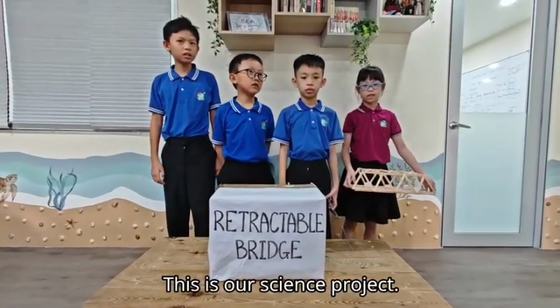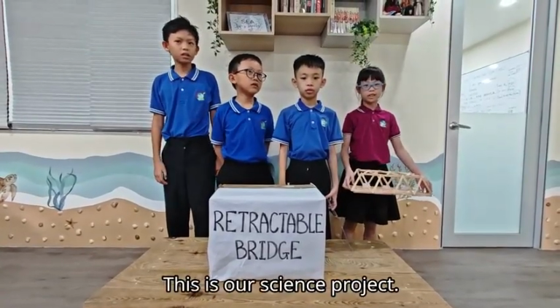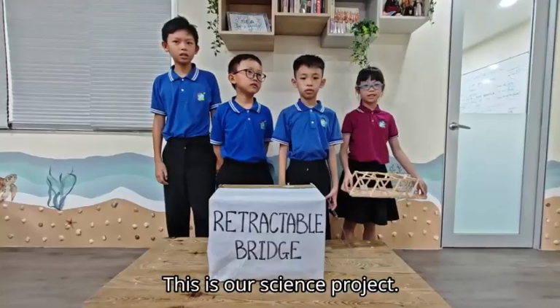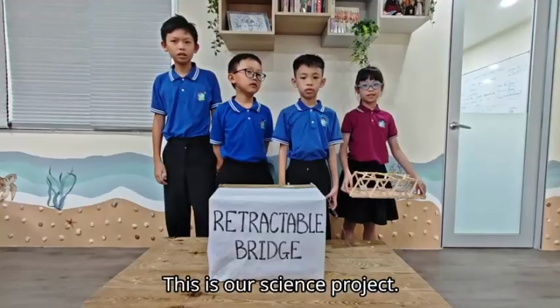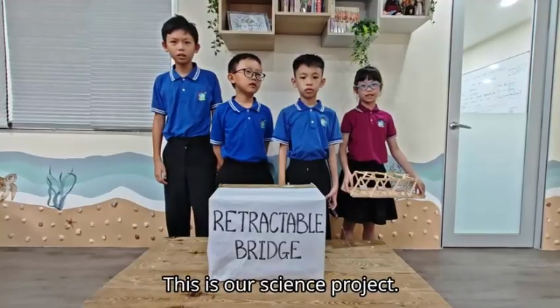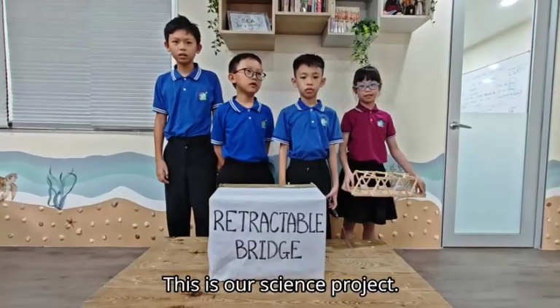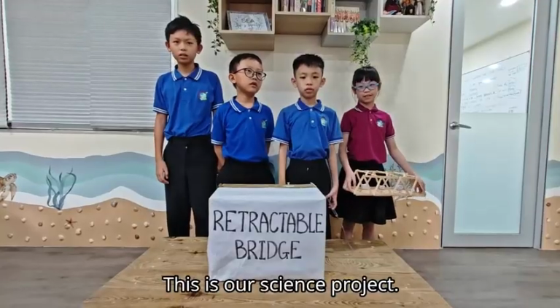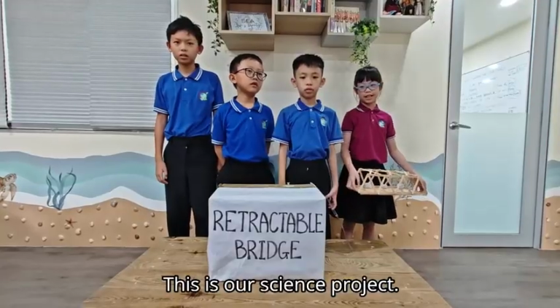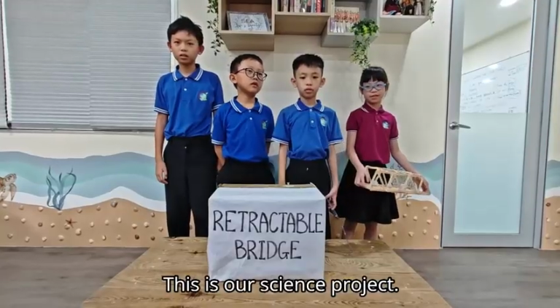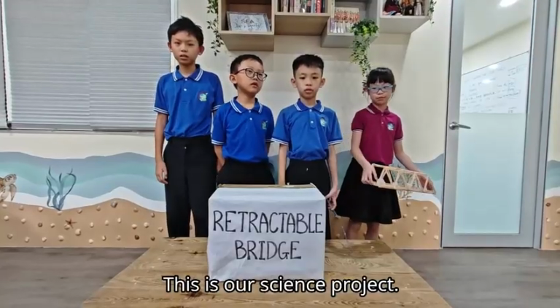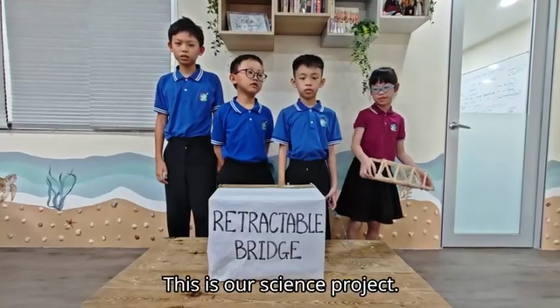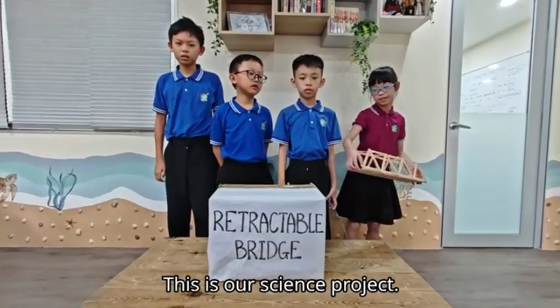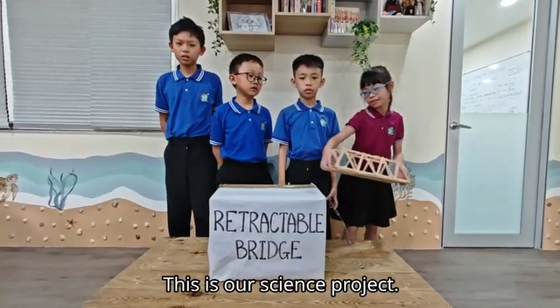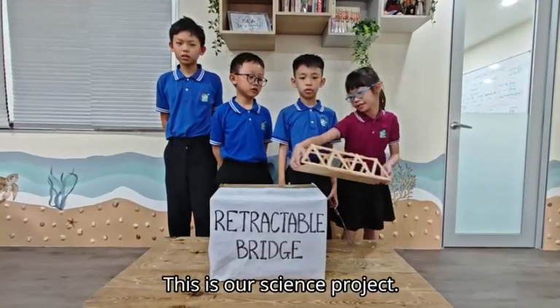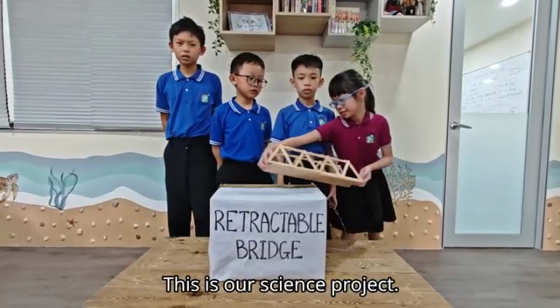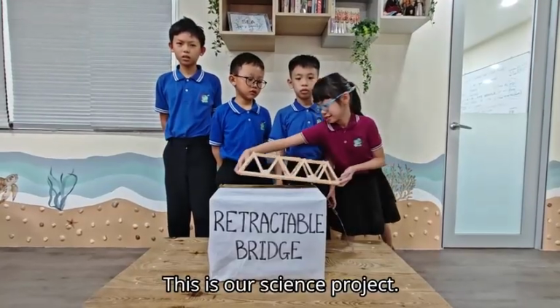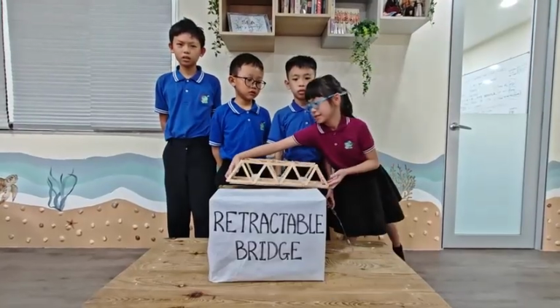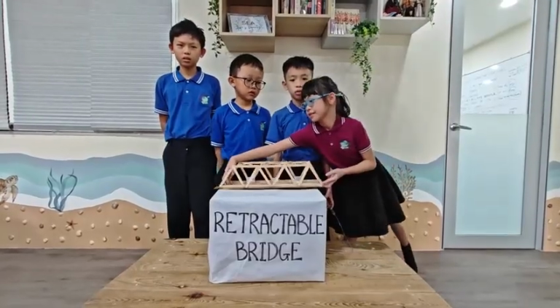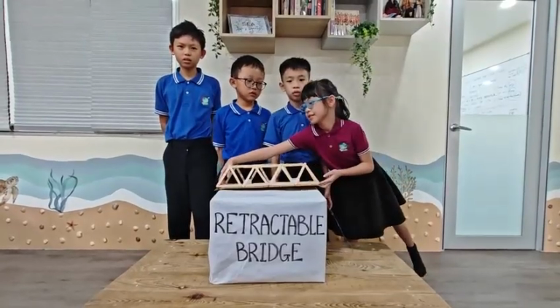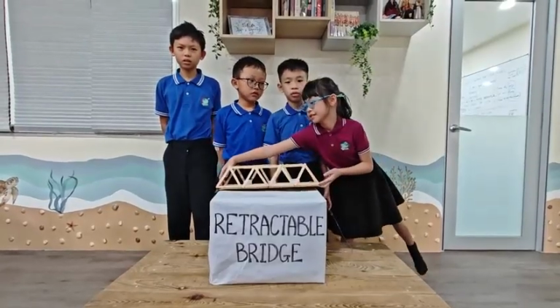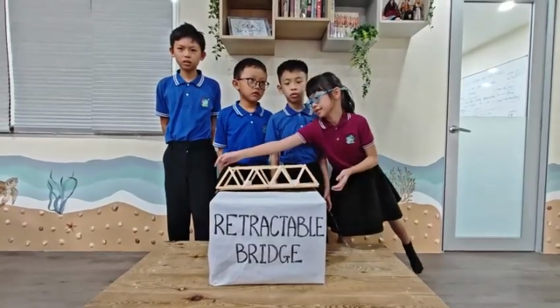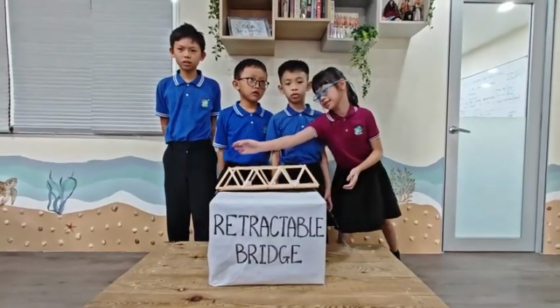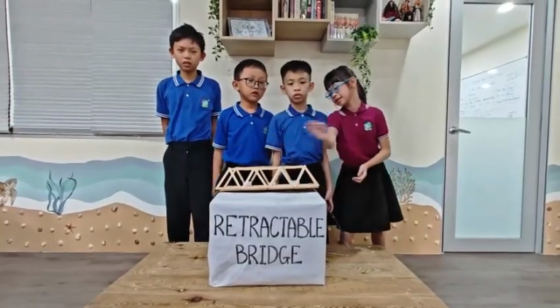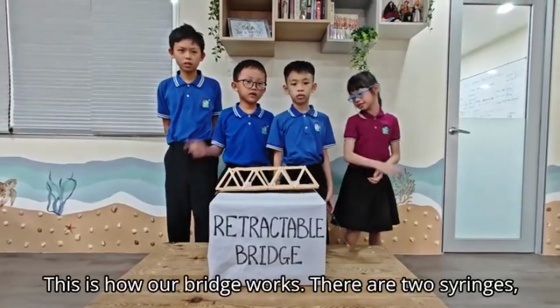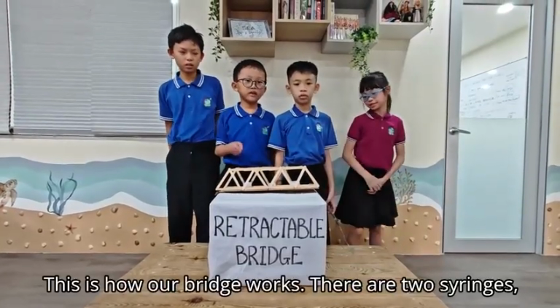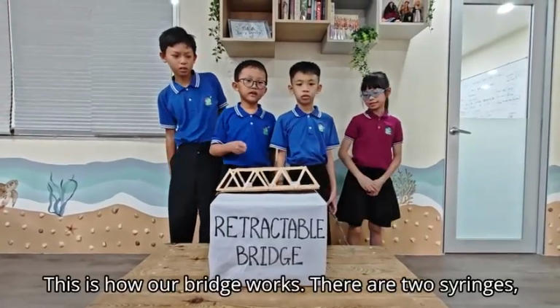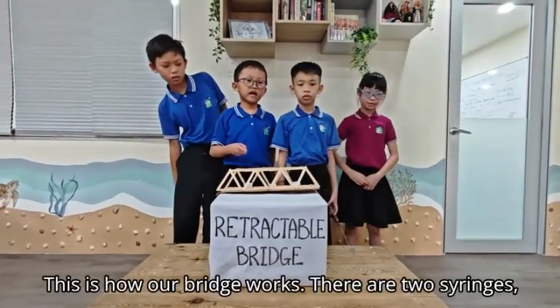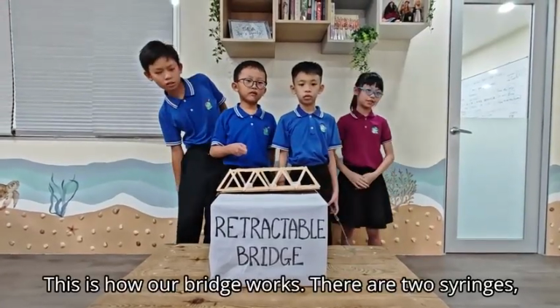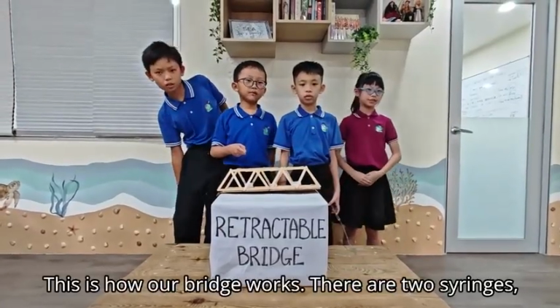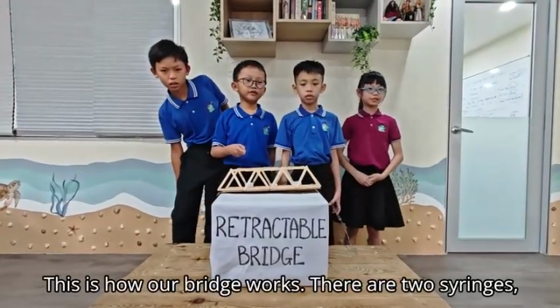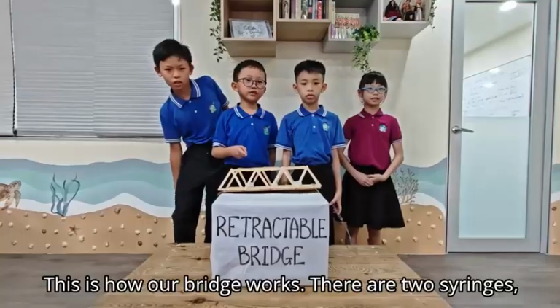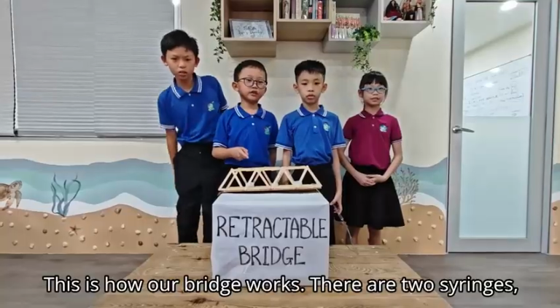This is our science project. This is how the bridge works.